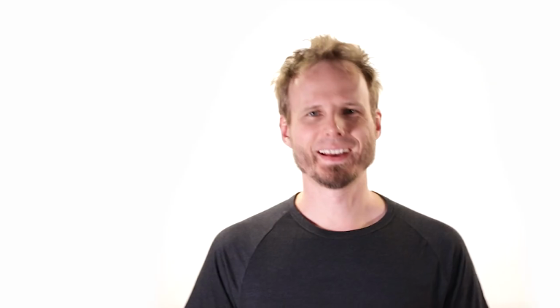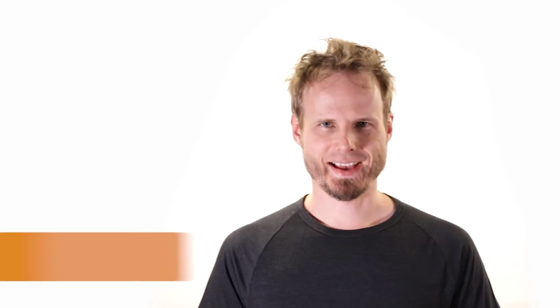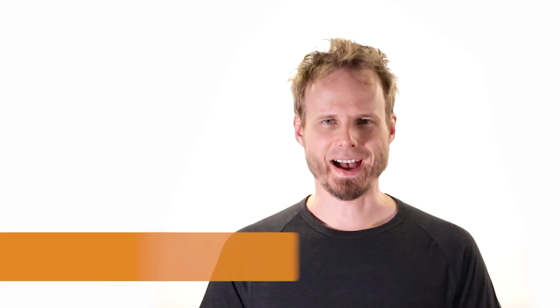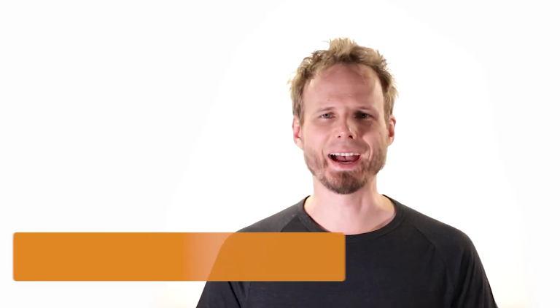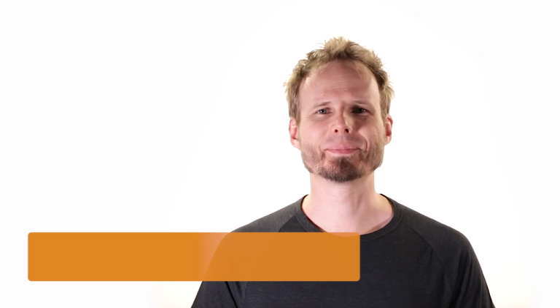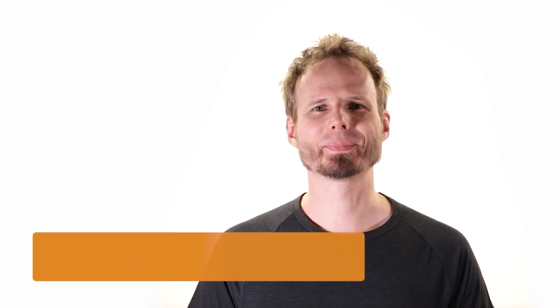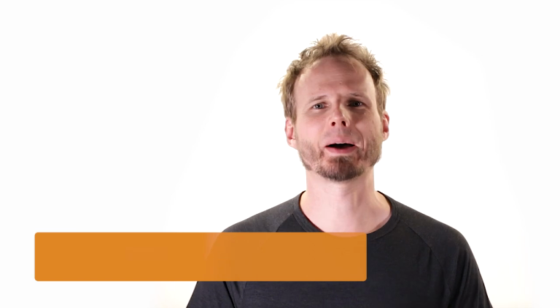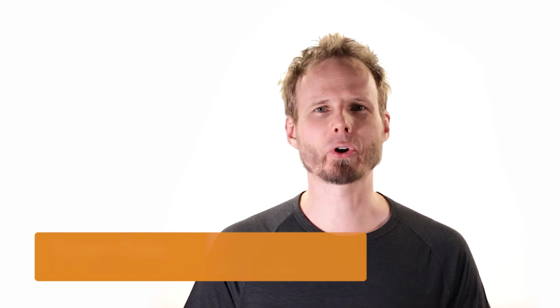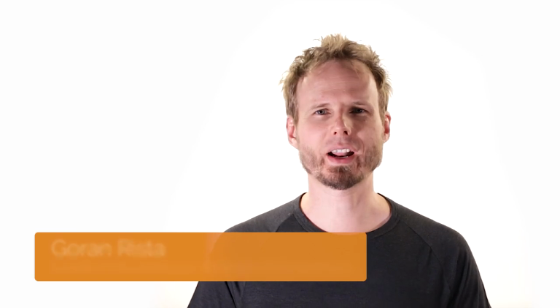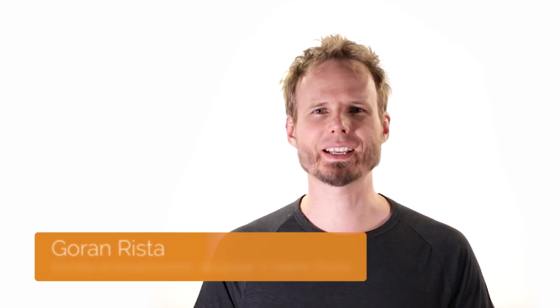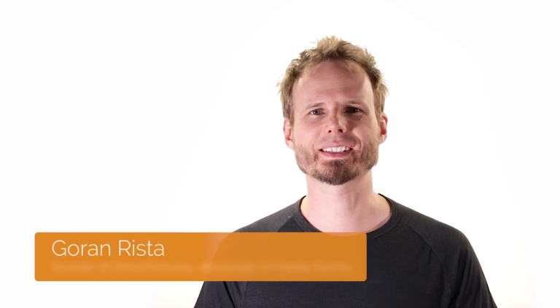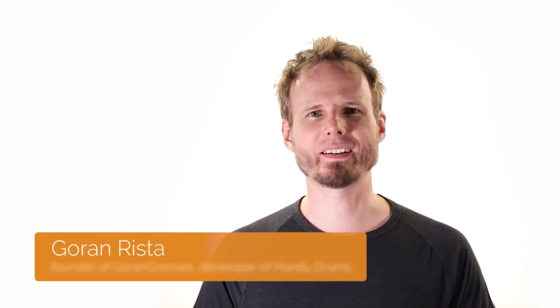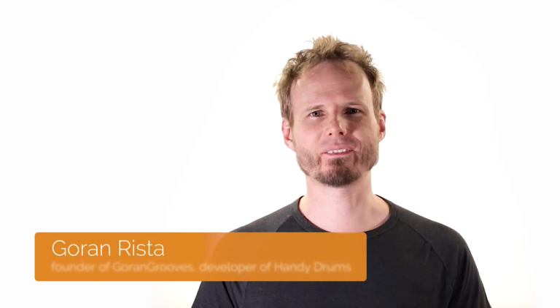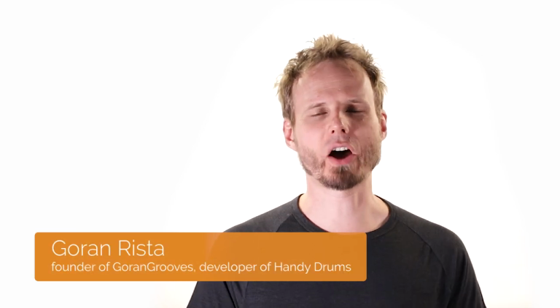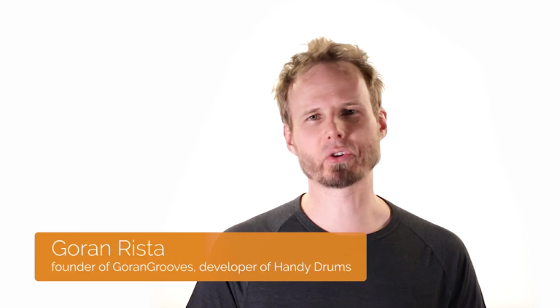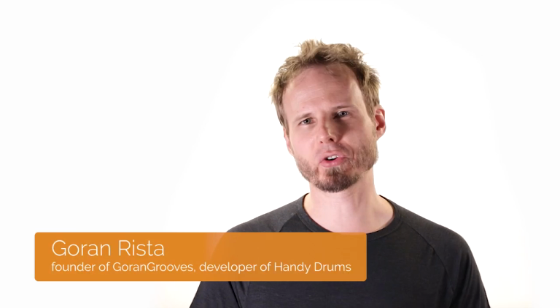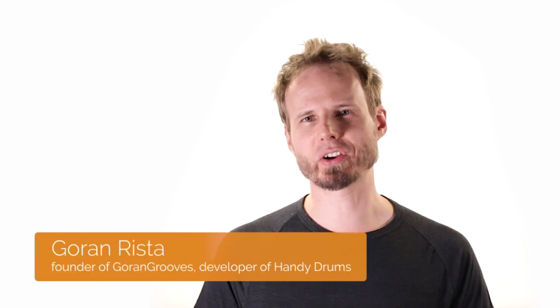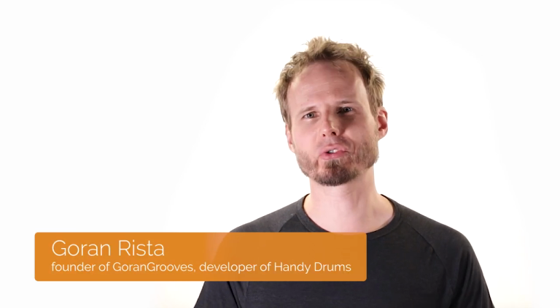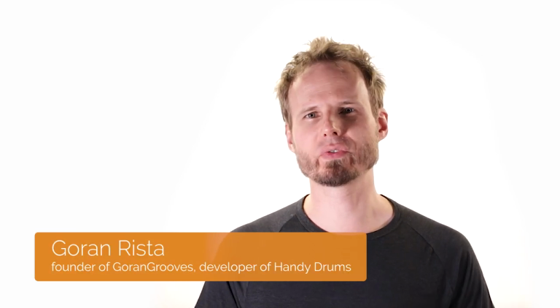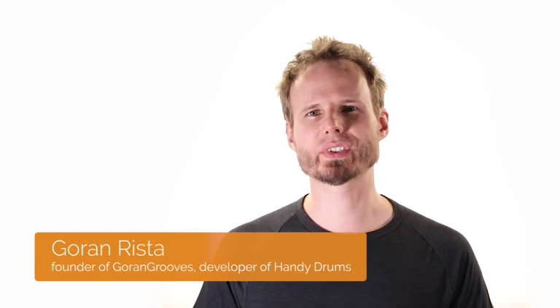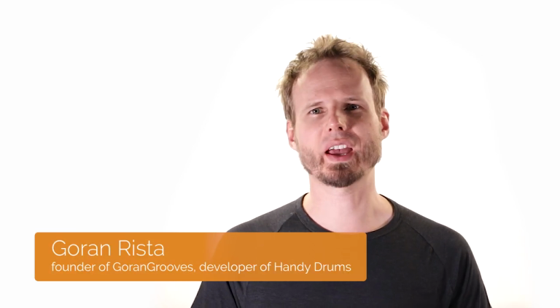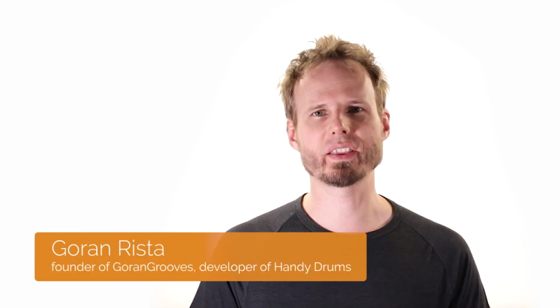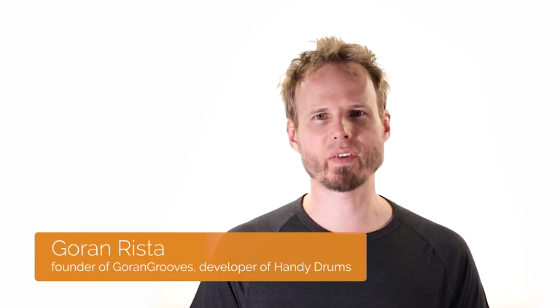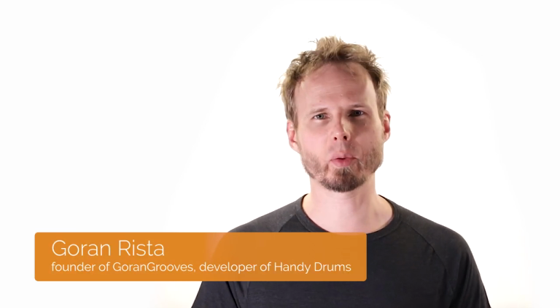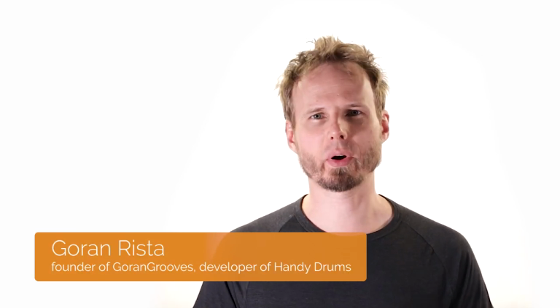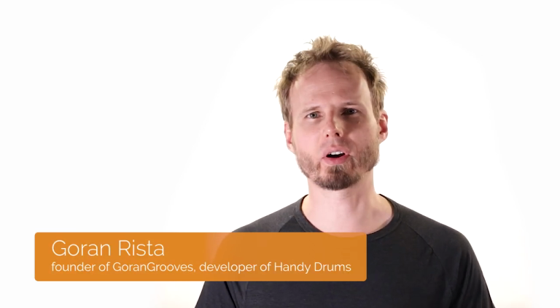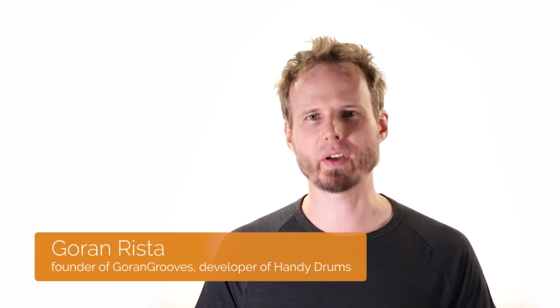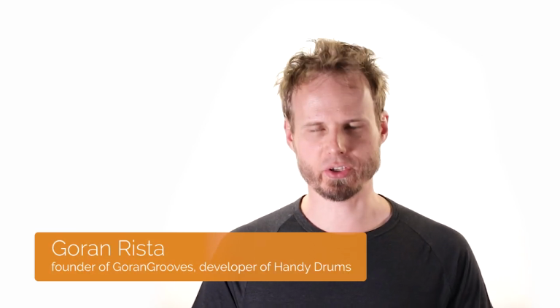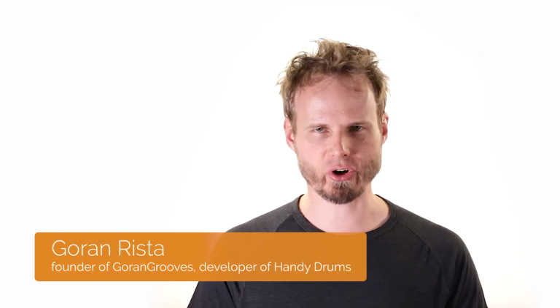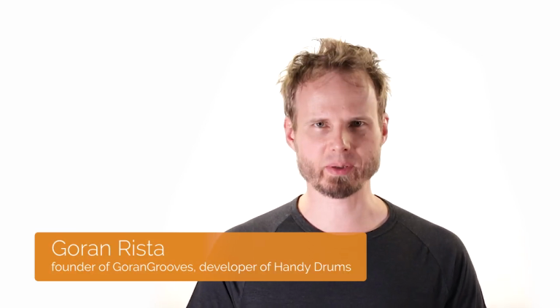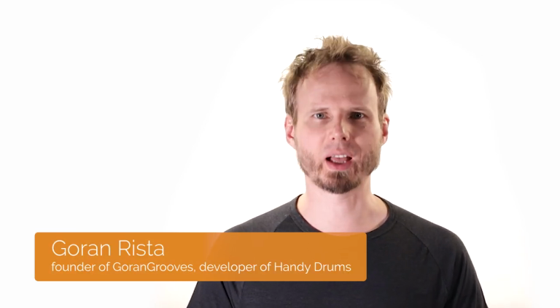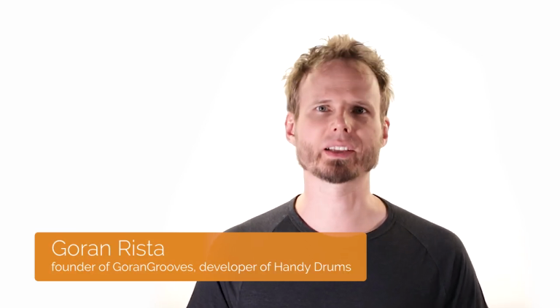Hi, I'm Goran Rista, founder of Goran Grooves and developer of Handy Drums plugins.